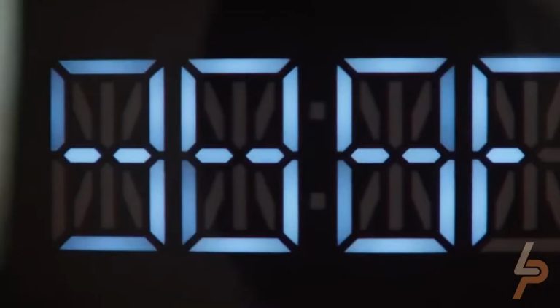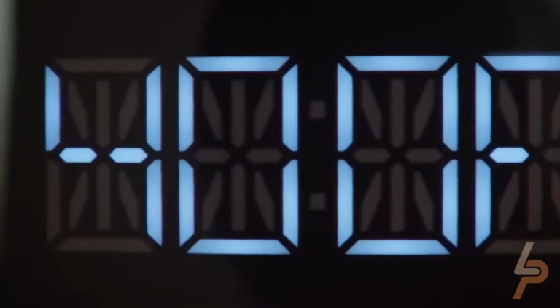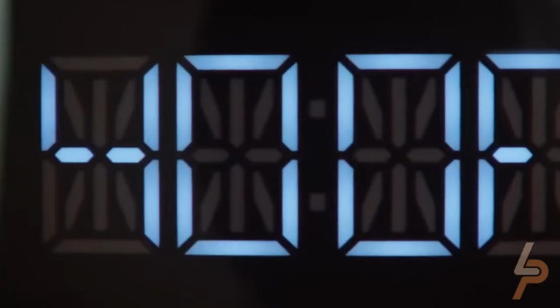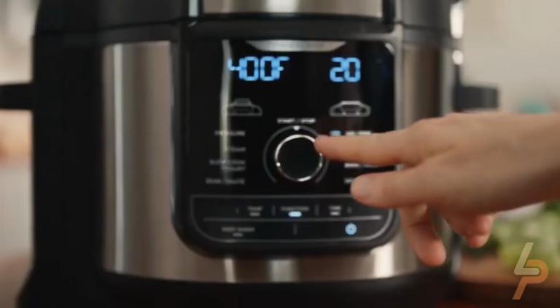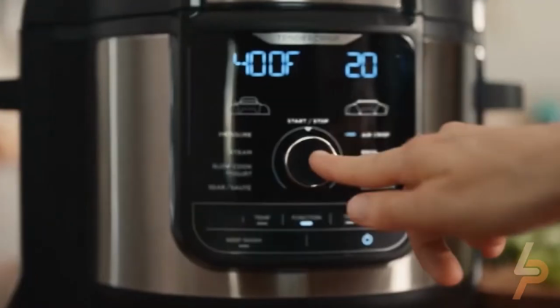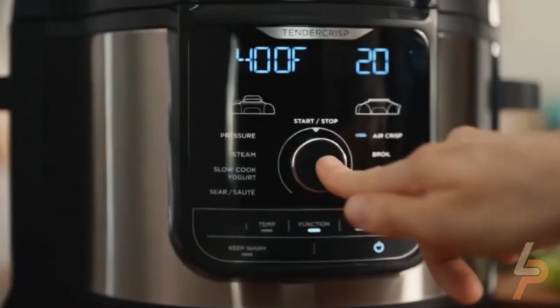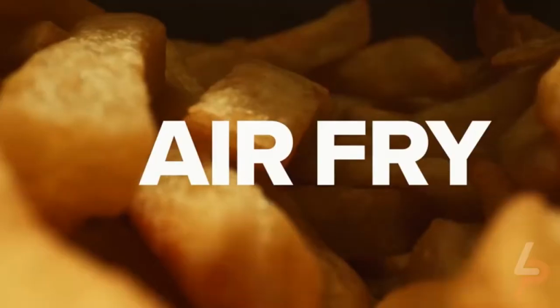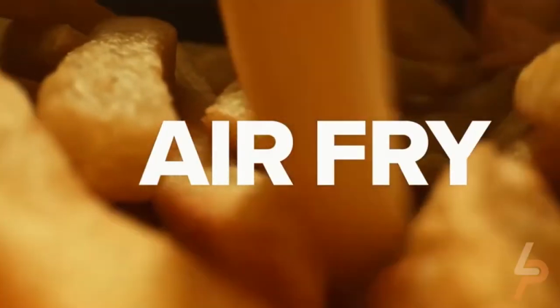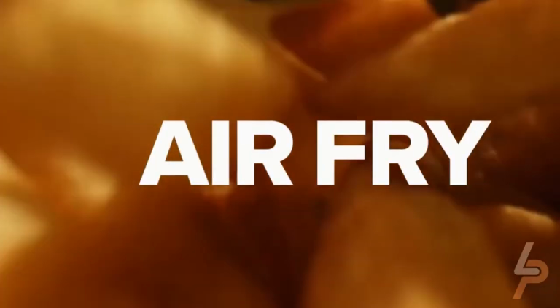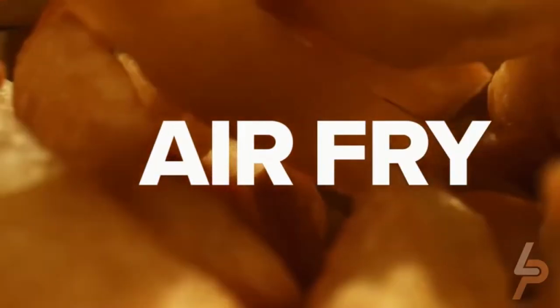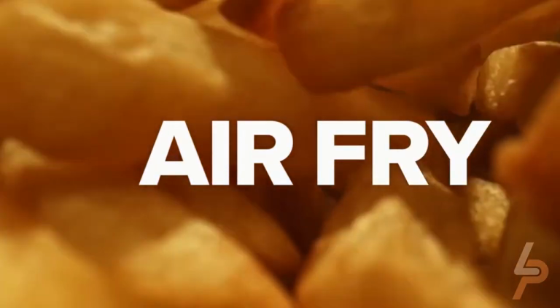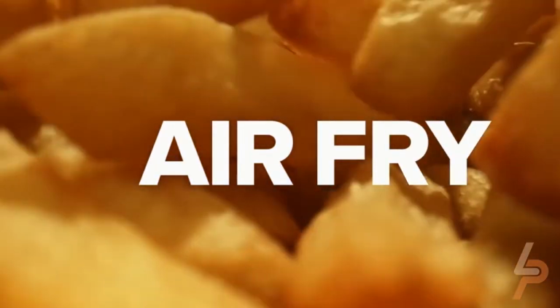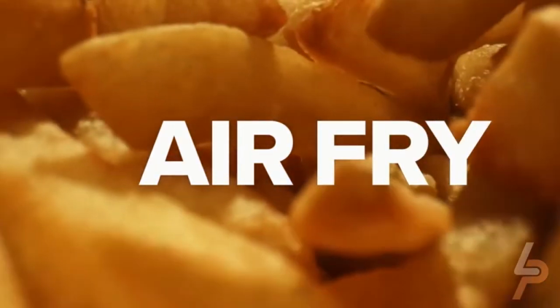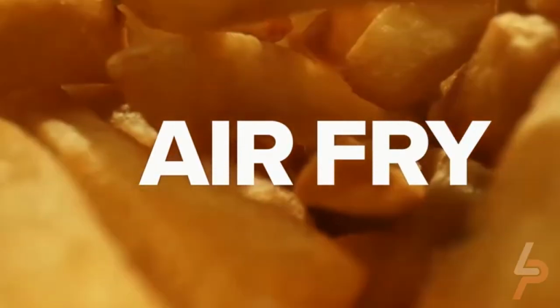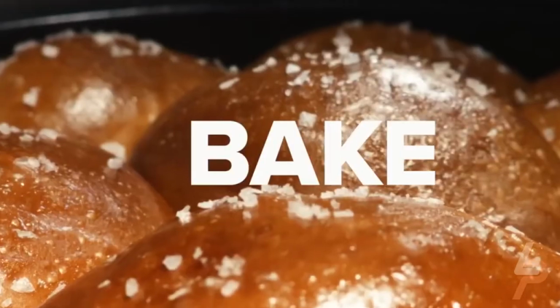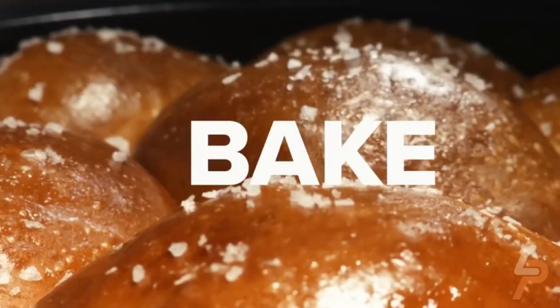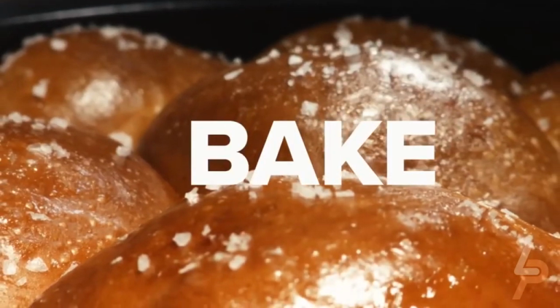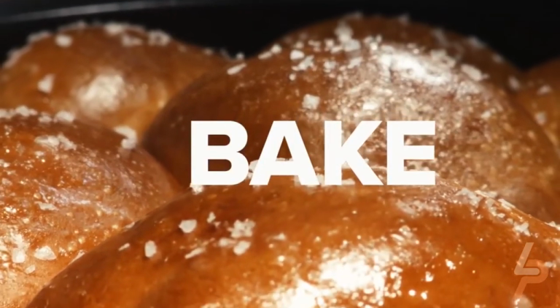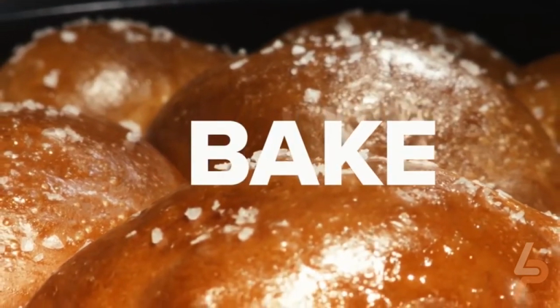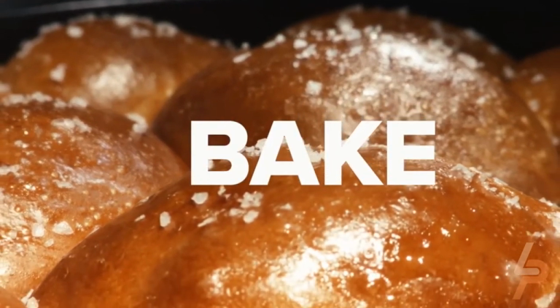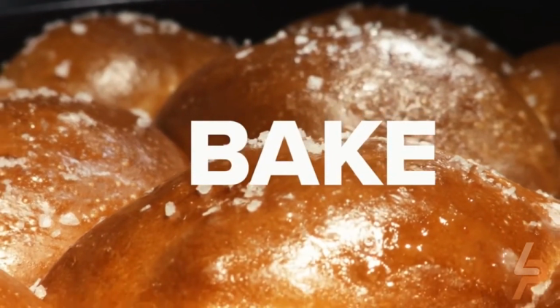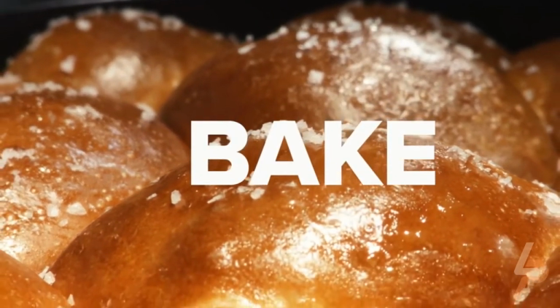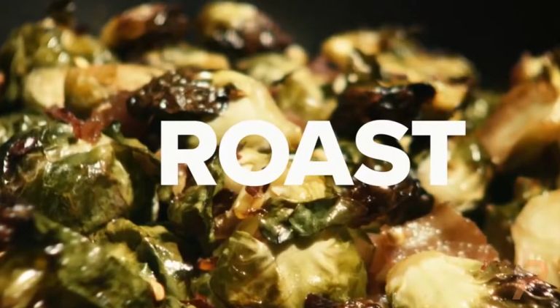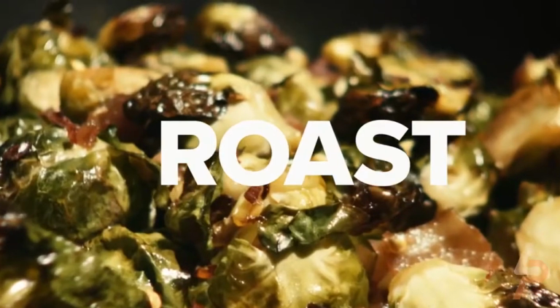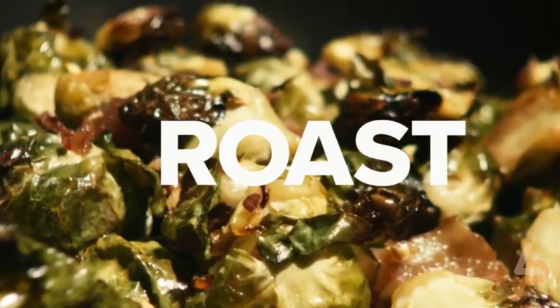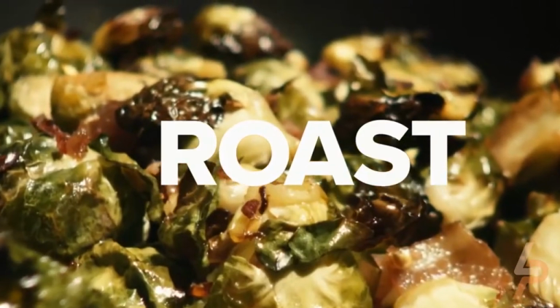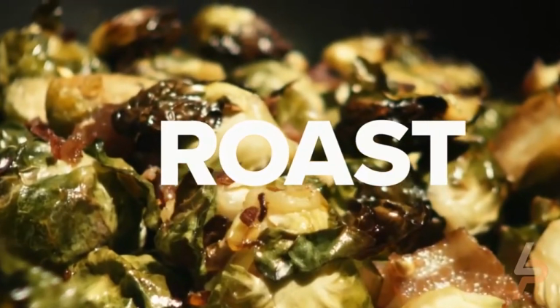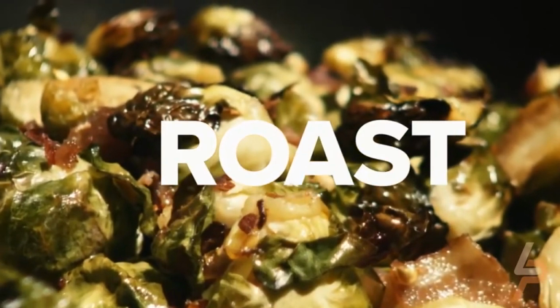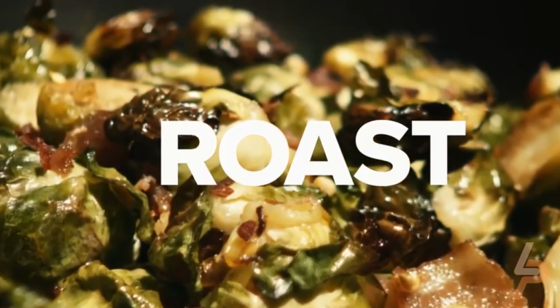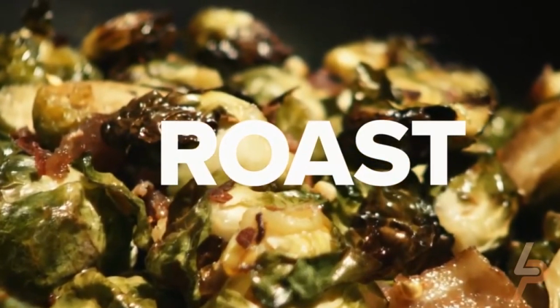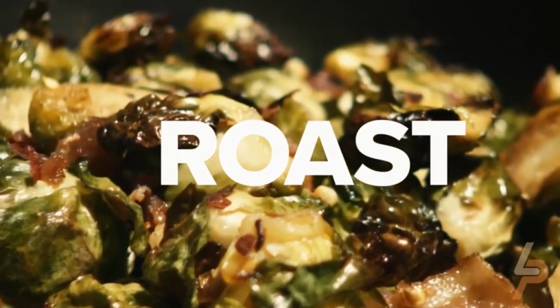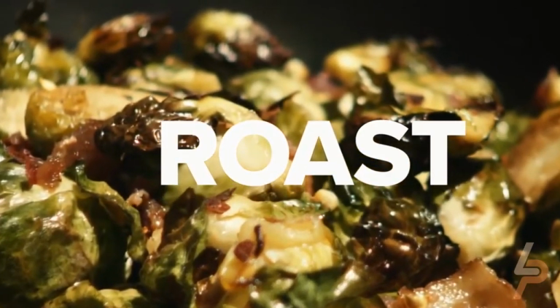Of course, if you're not in the mood for fried foods, you can always use it as a regular pressure cooker or slow cooker.